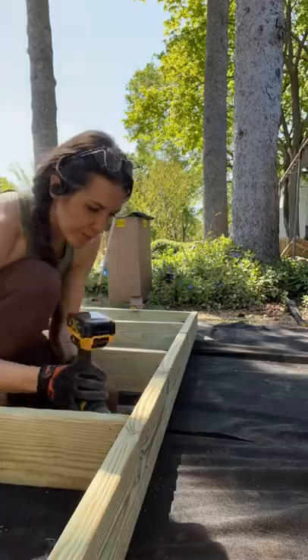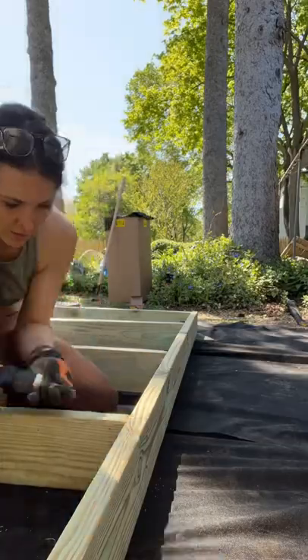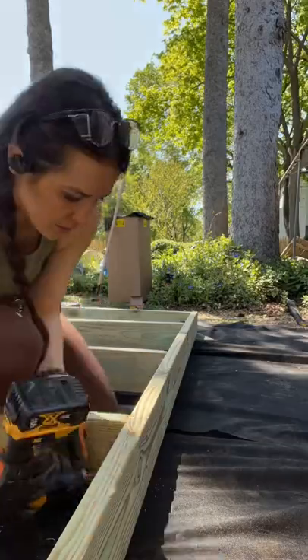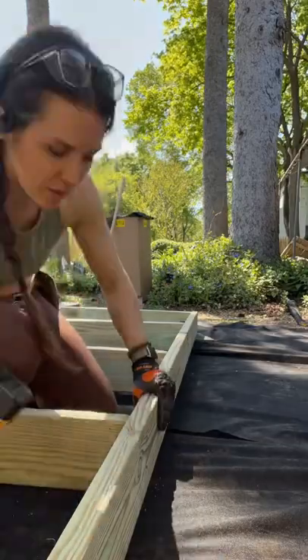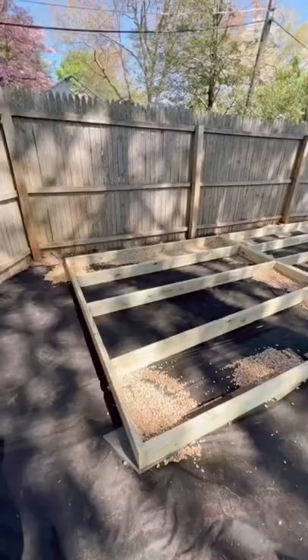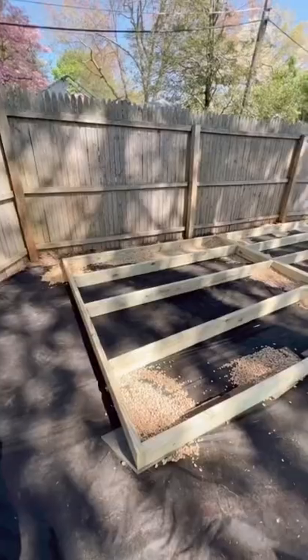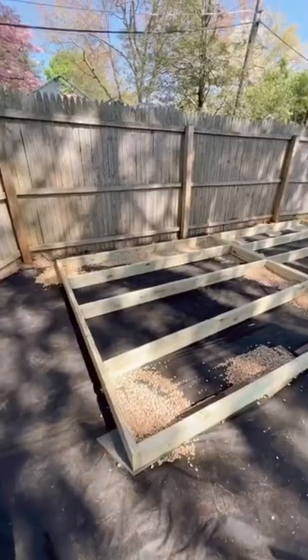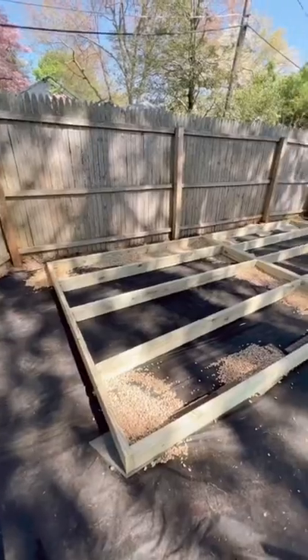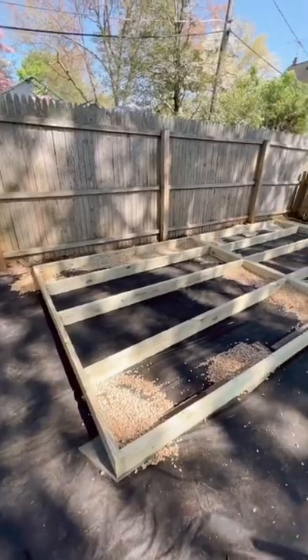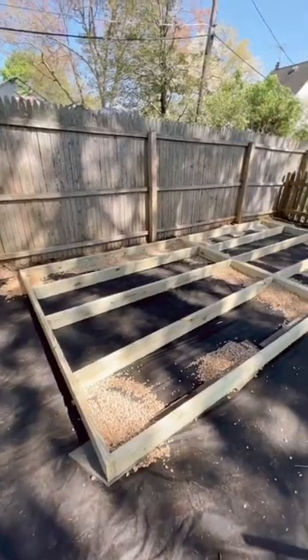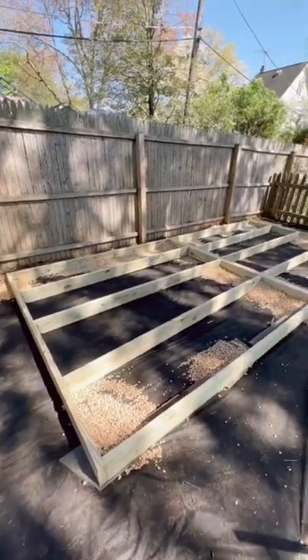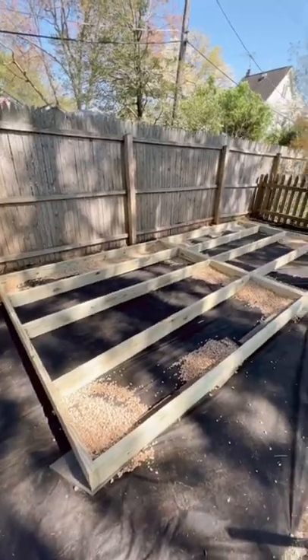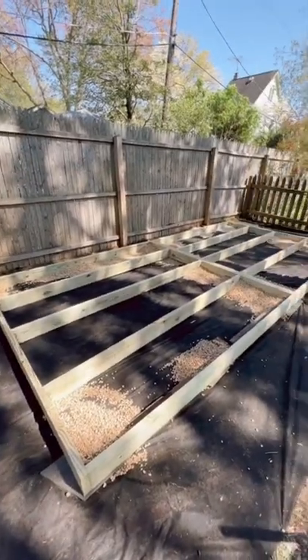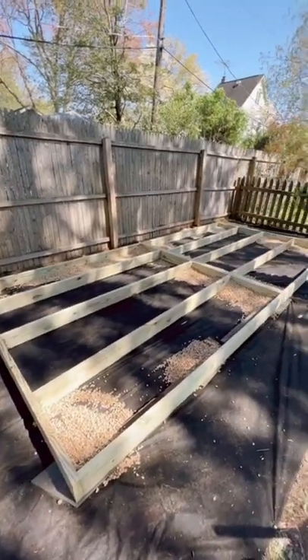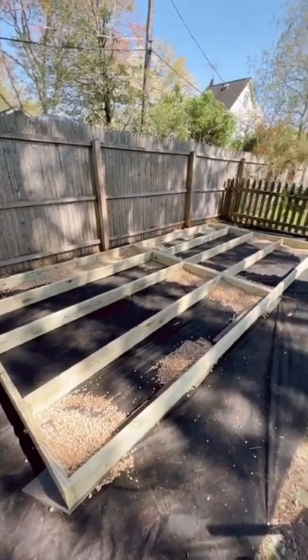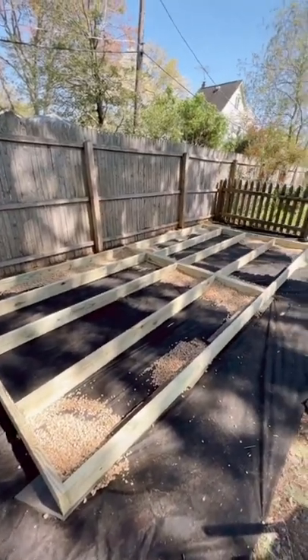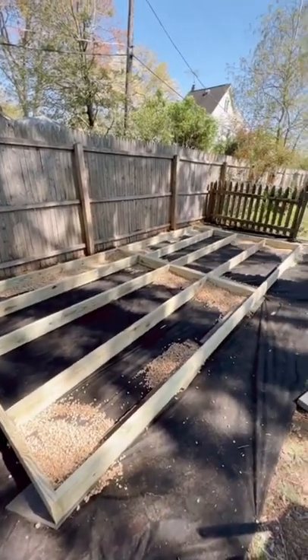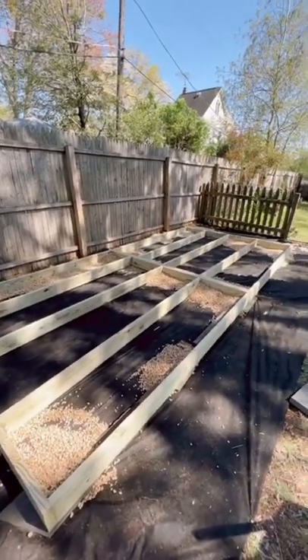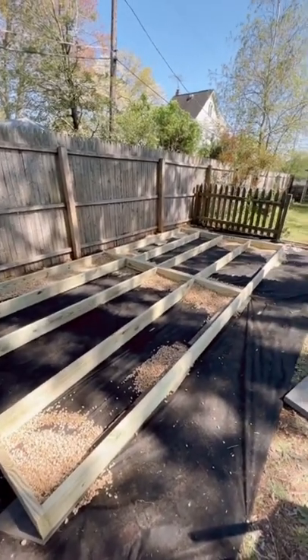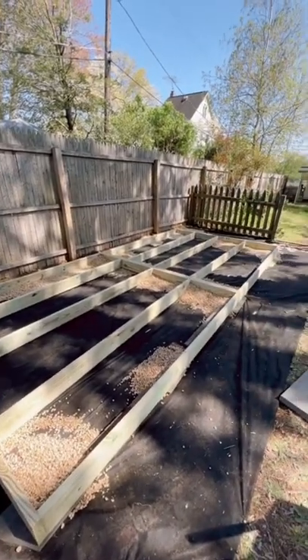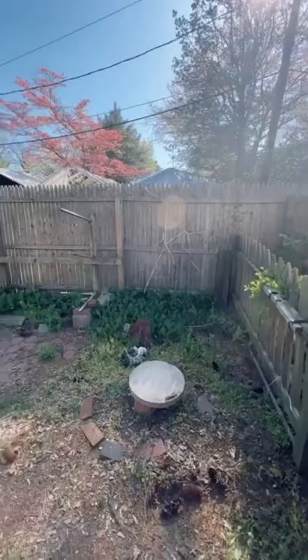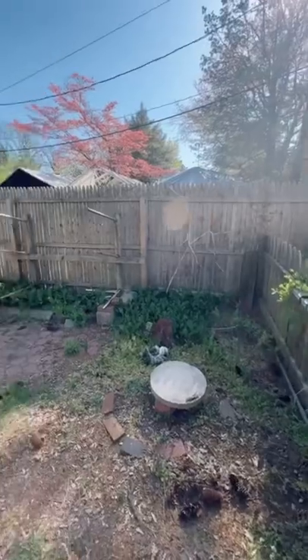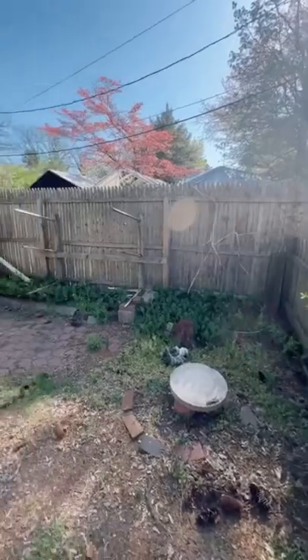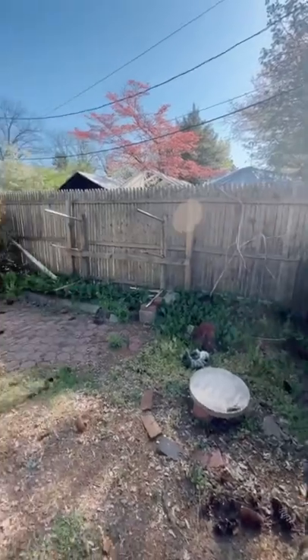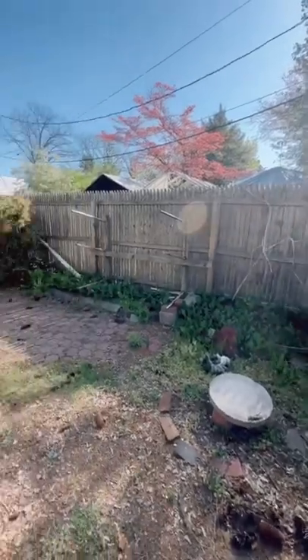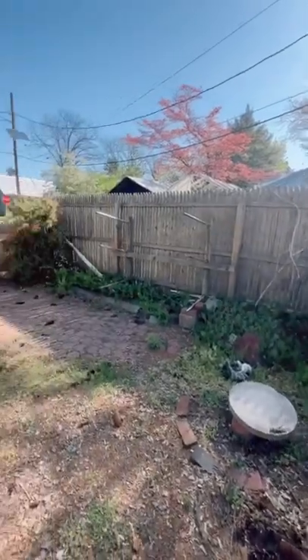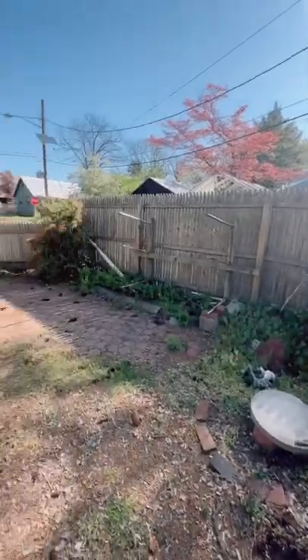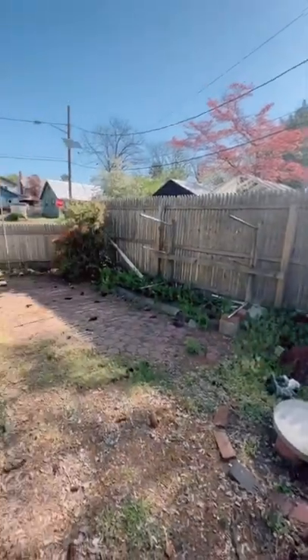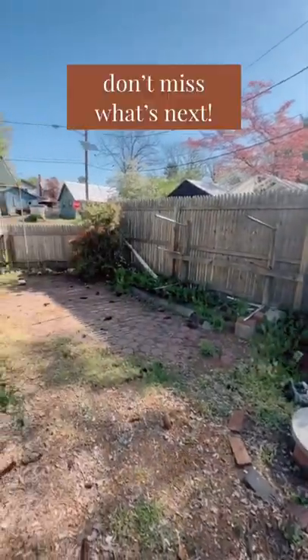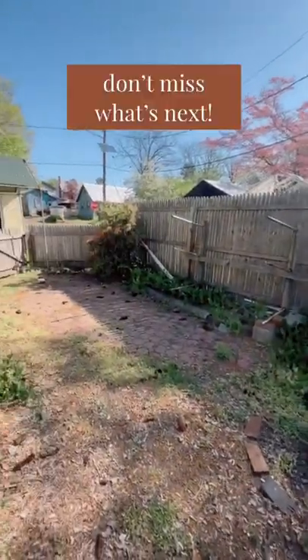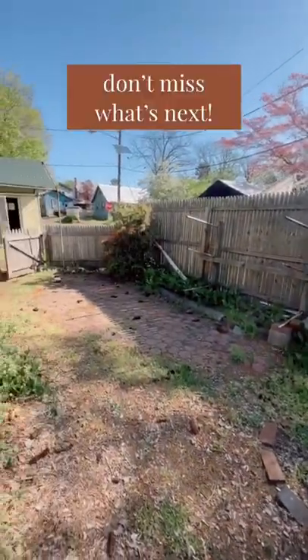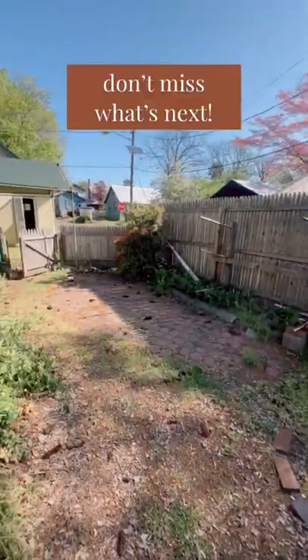I leveled everything out with pavers and gravel. The frame is done, and this is where we started, so don't miss what's next.